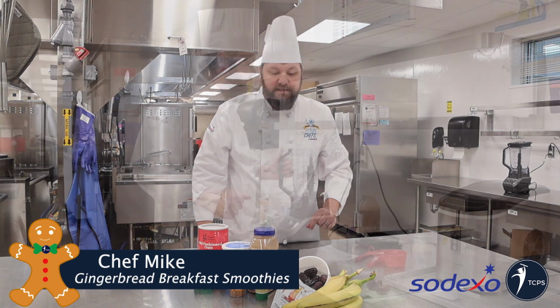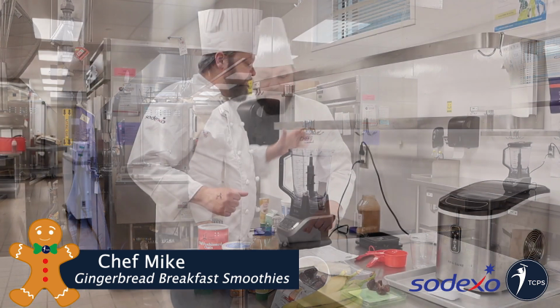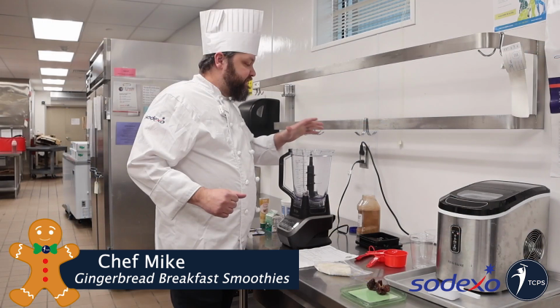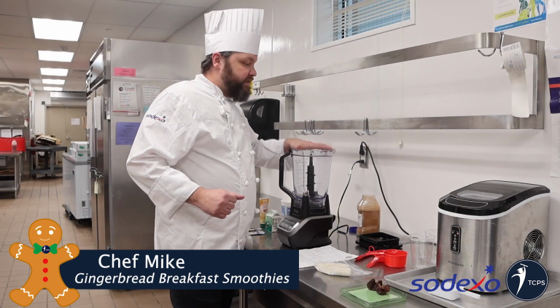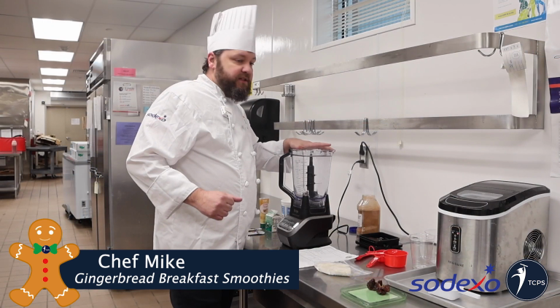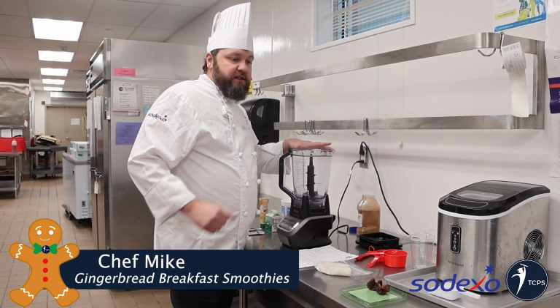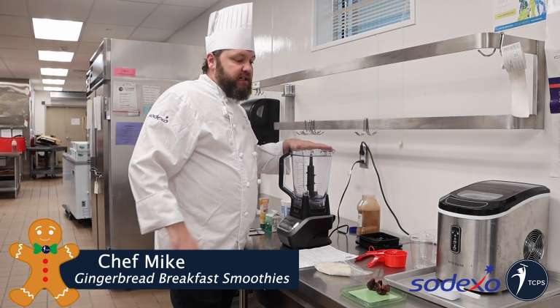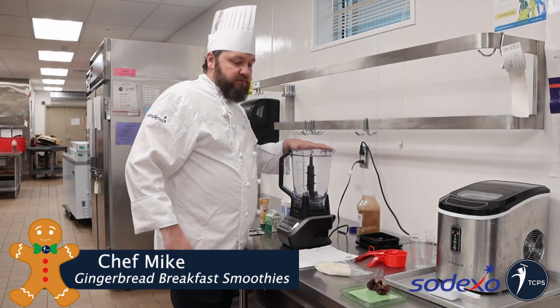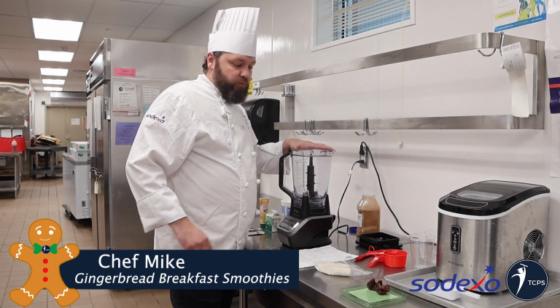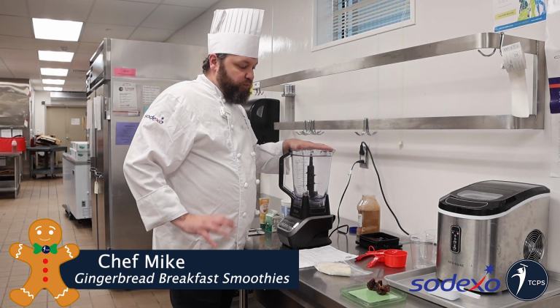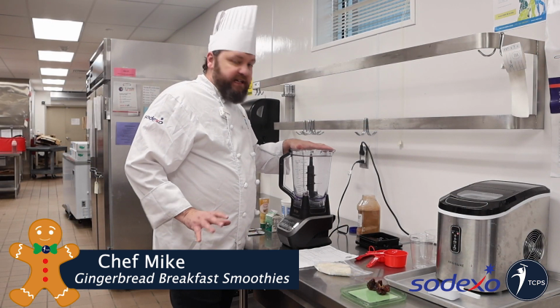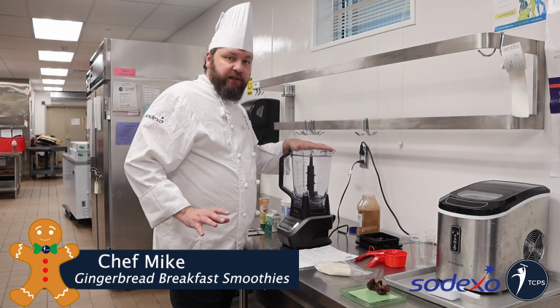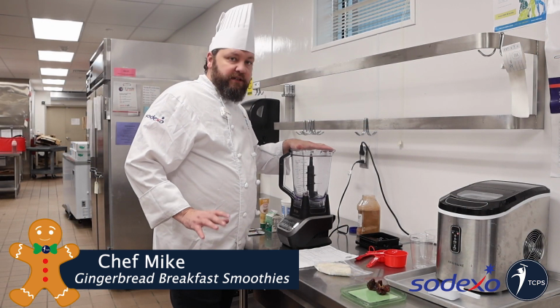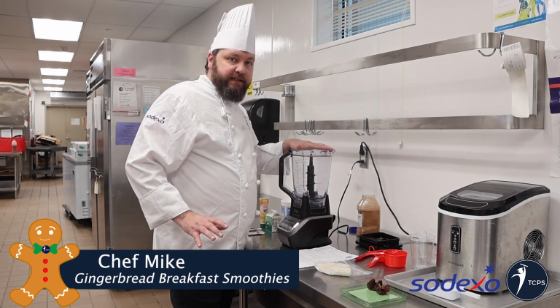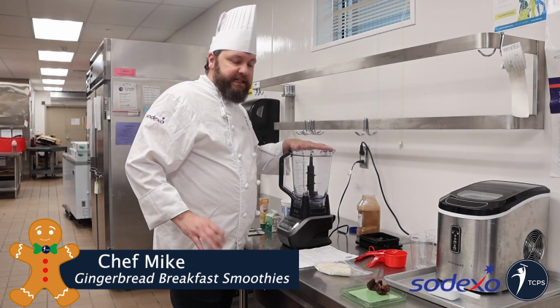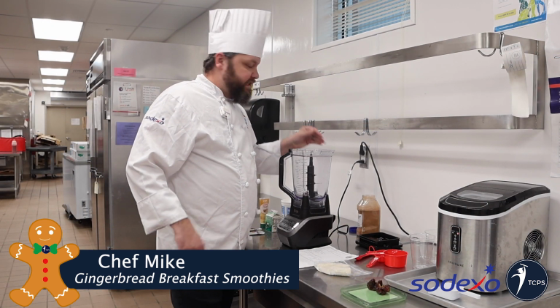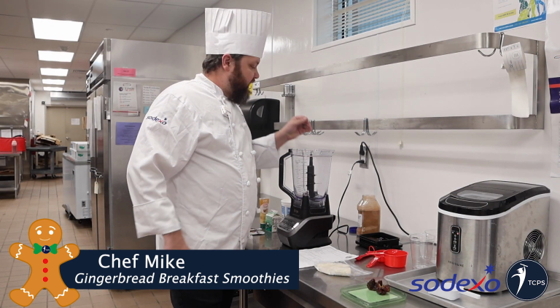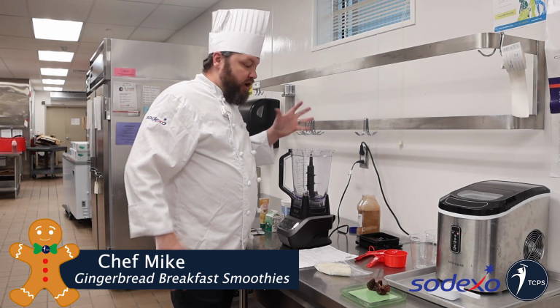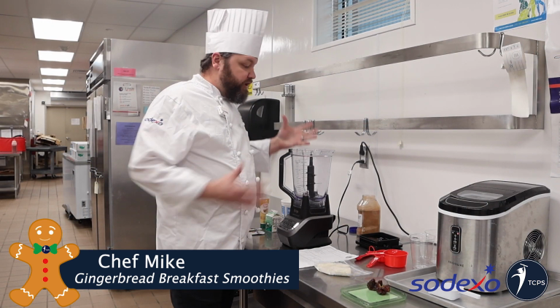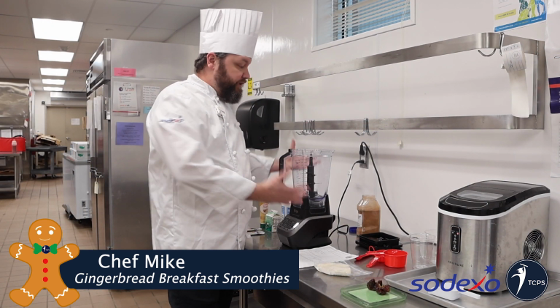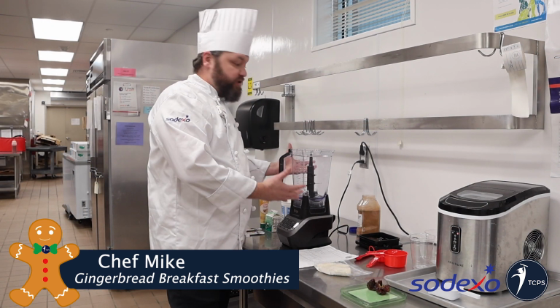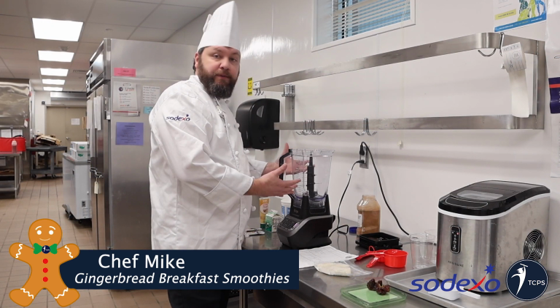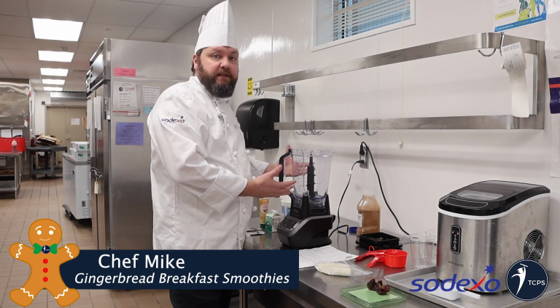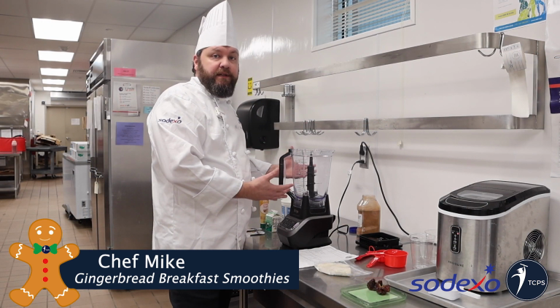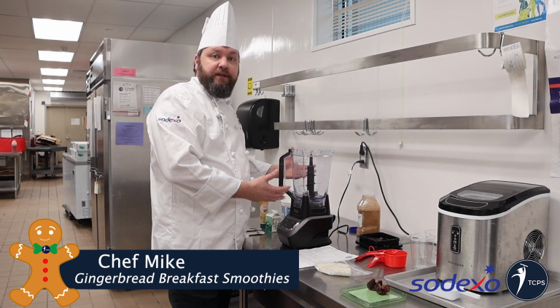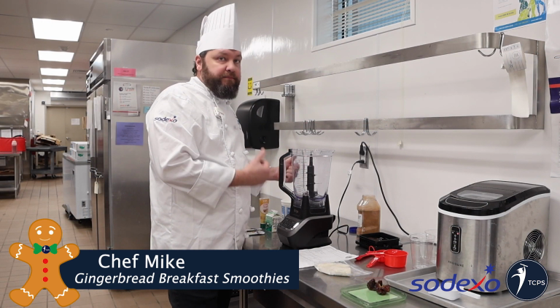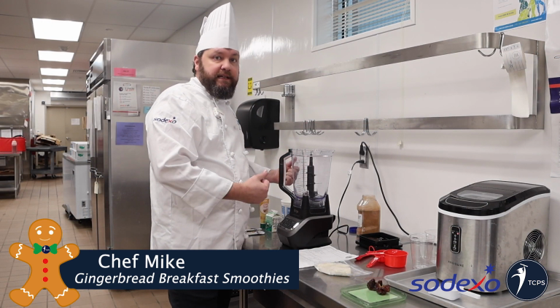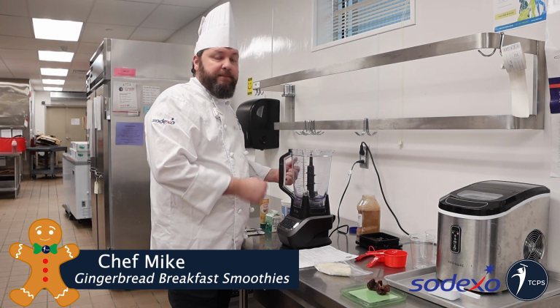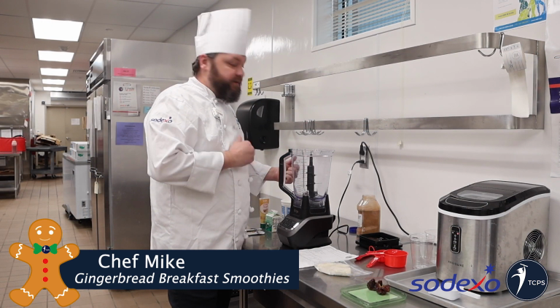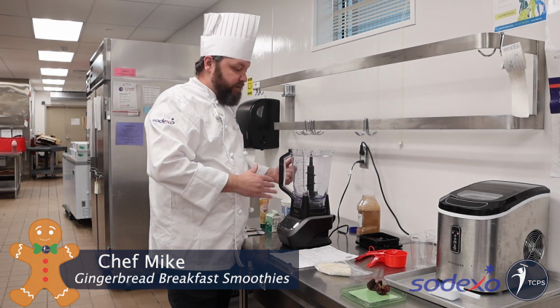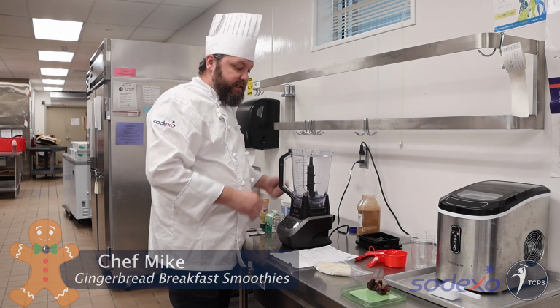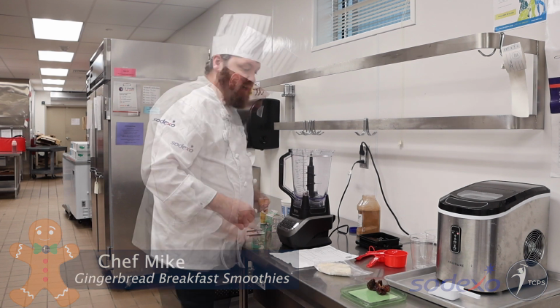This is something you can get ready really quickly. All you're gonna do is just put it in the blender and blend it up and it's ready to go.